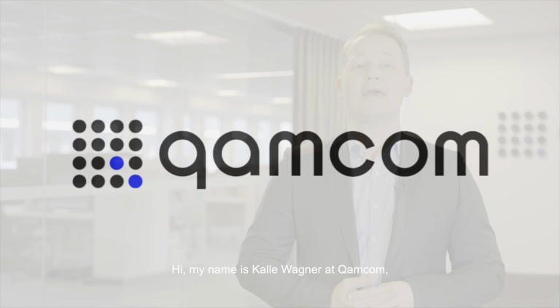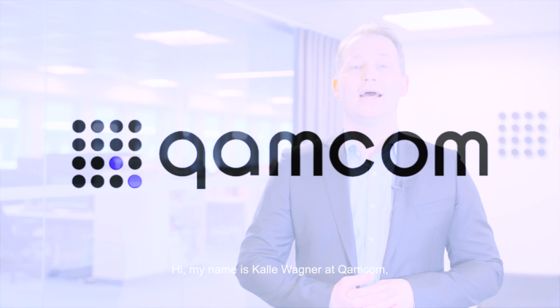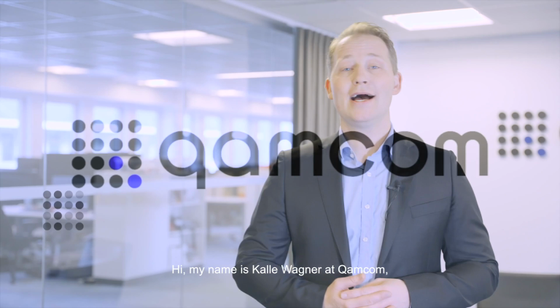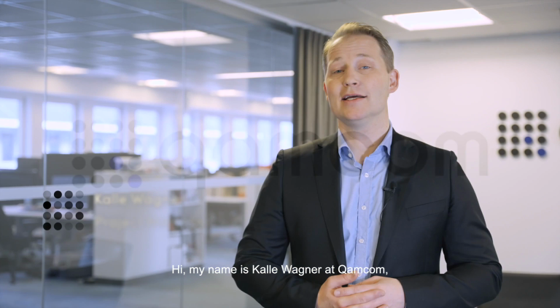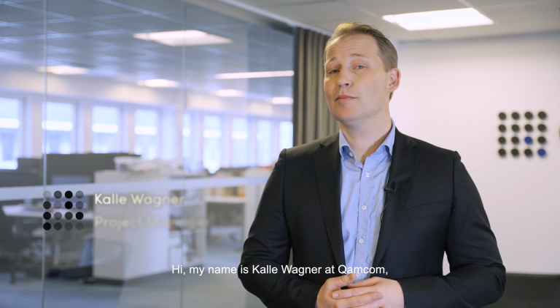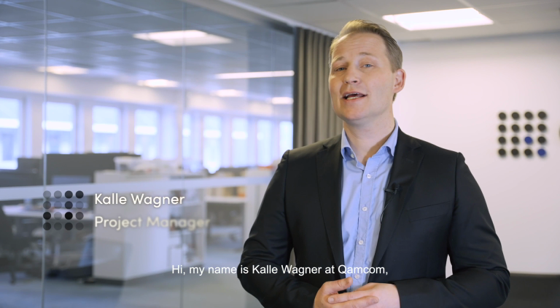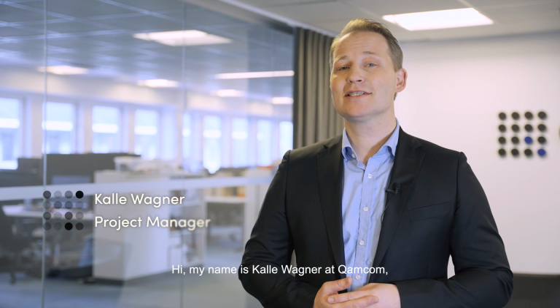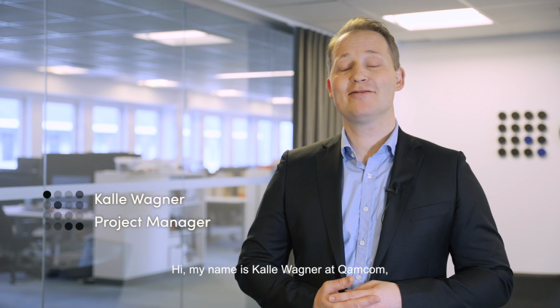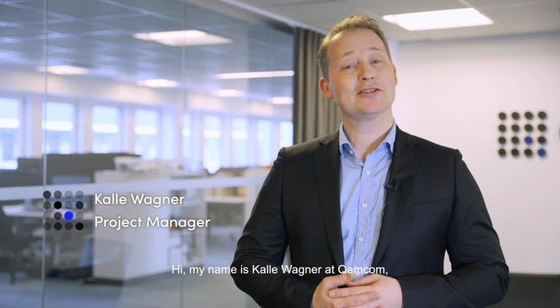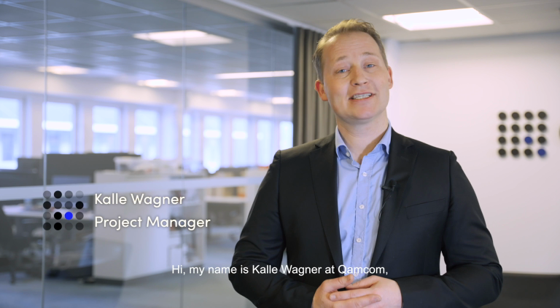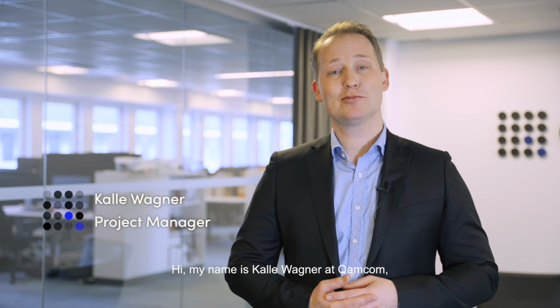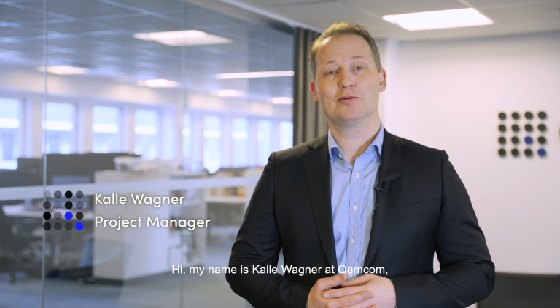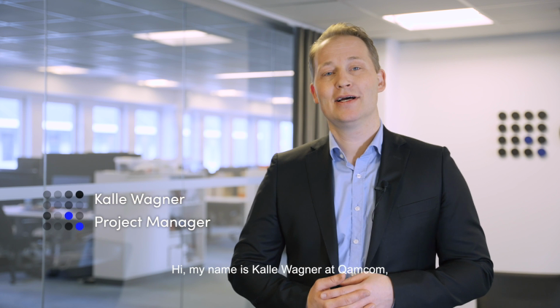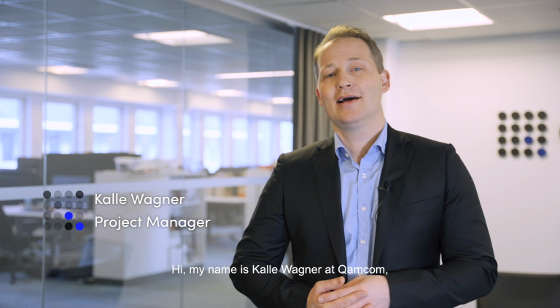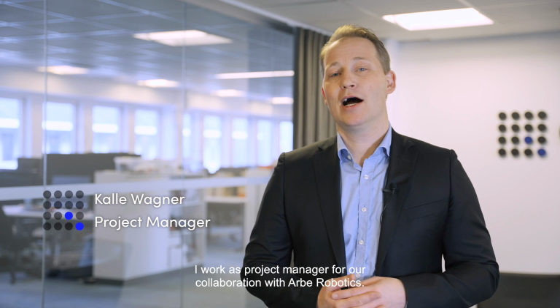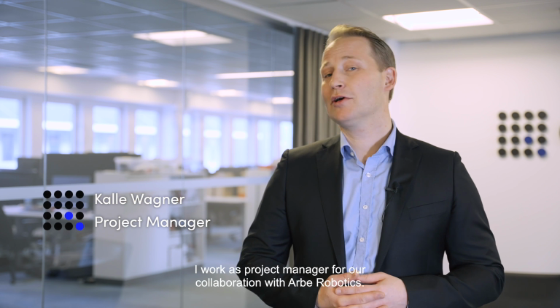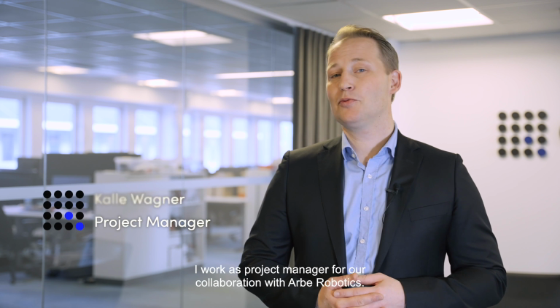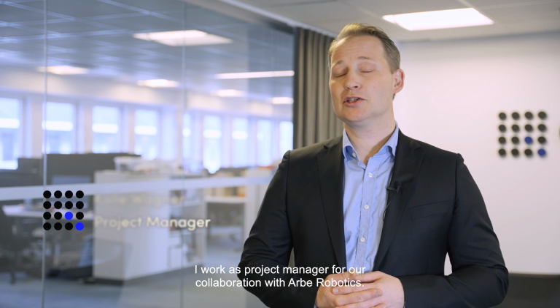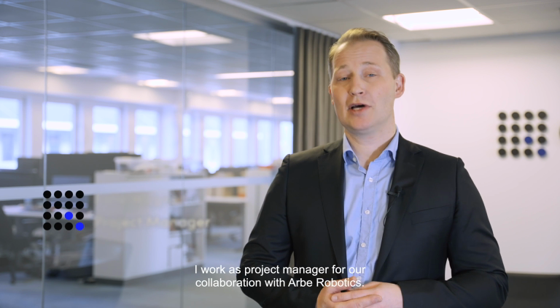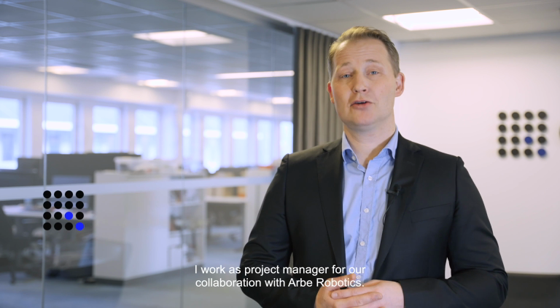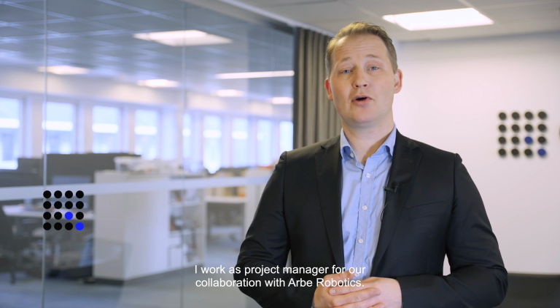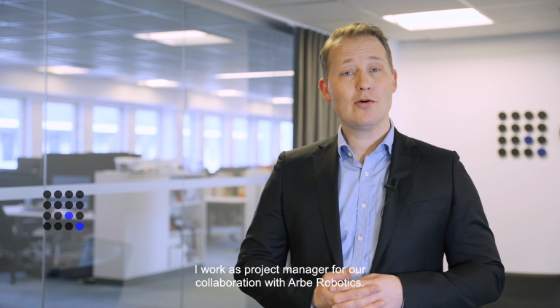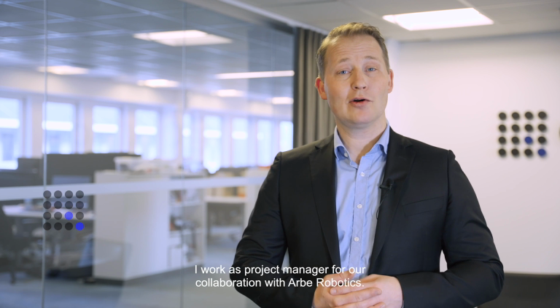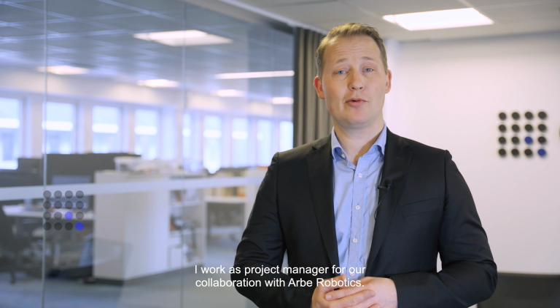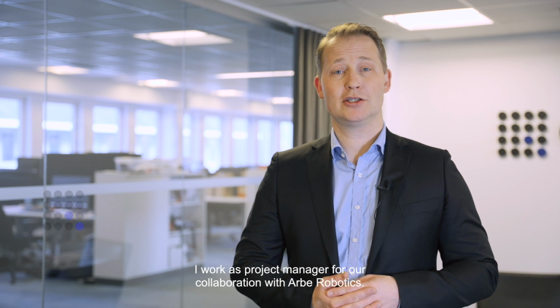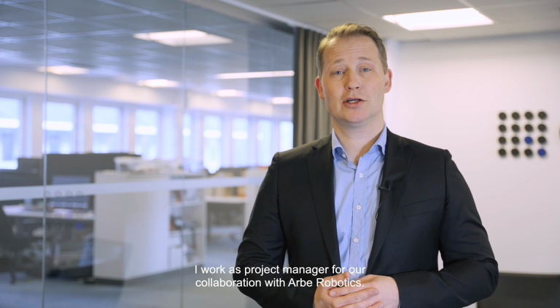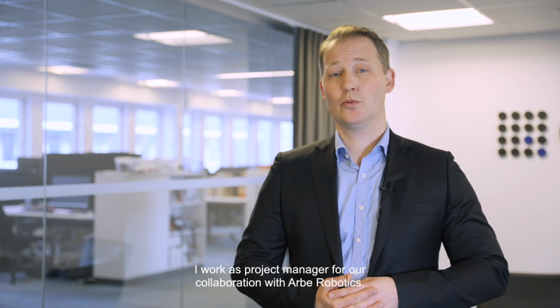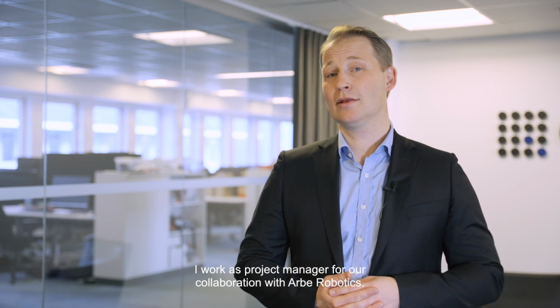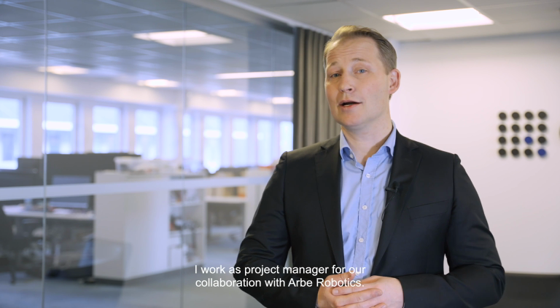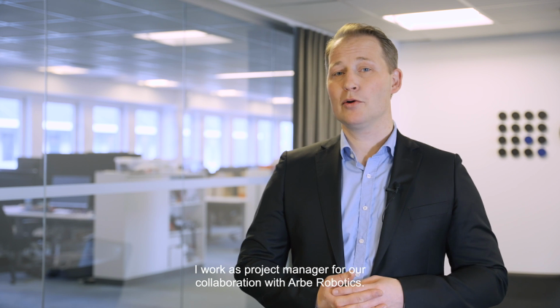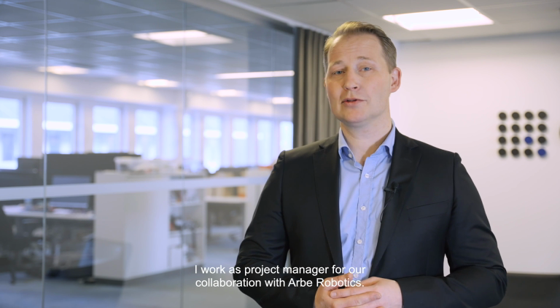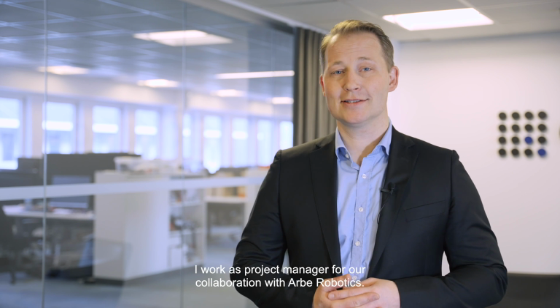Hi, my name is Kalle Wagner at Camcom. I work as project manager for our collaboration with Arby Robotics.